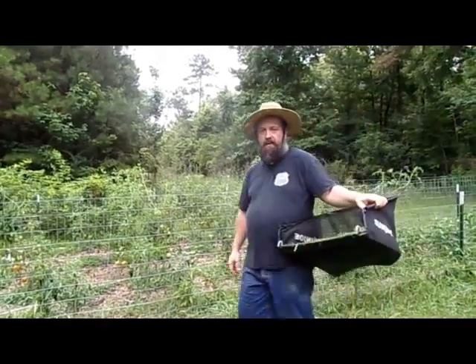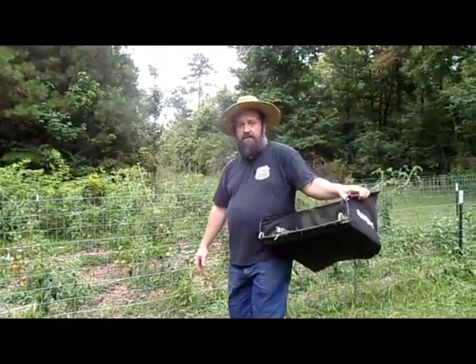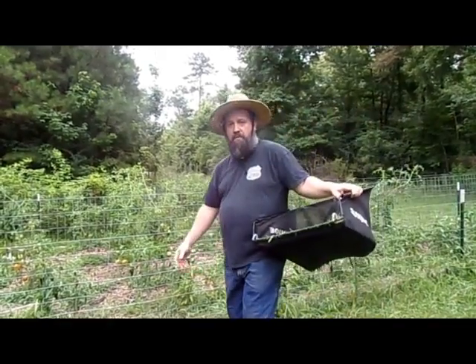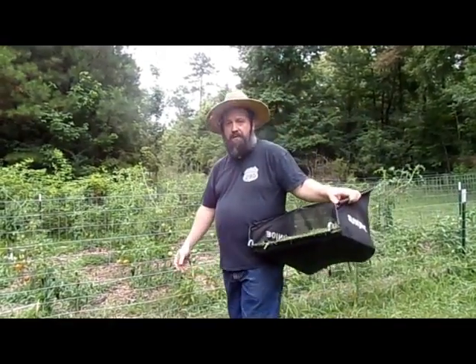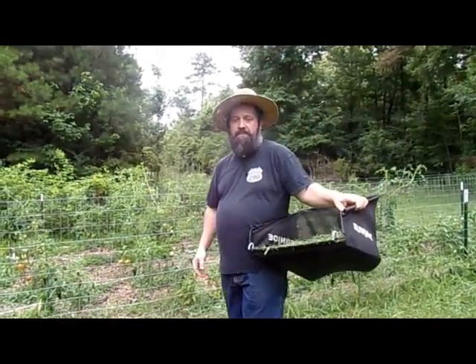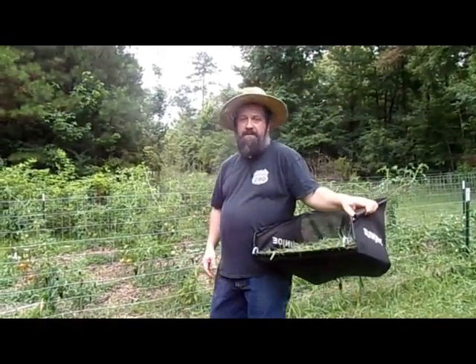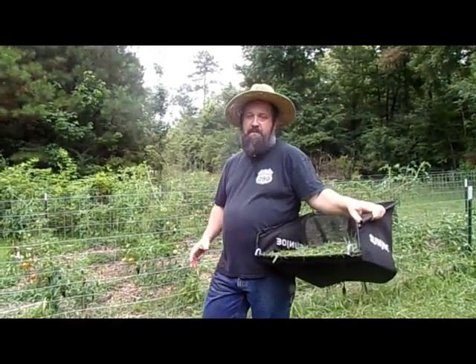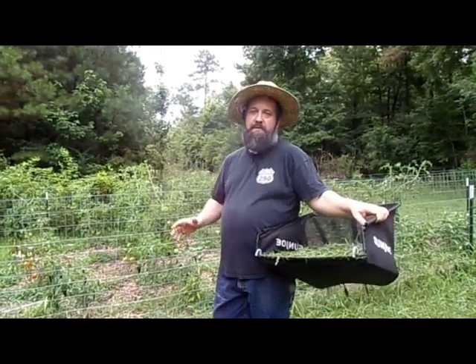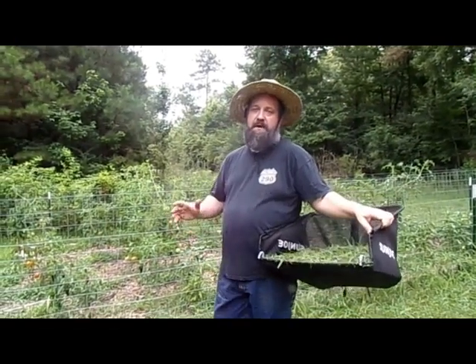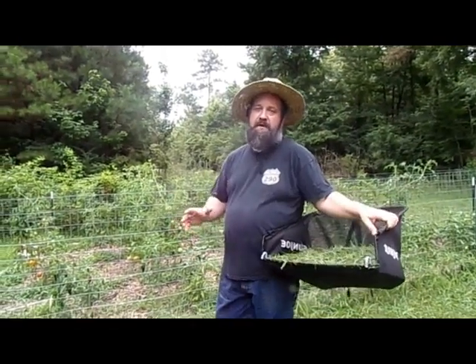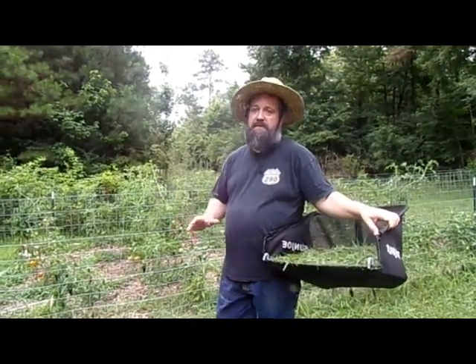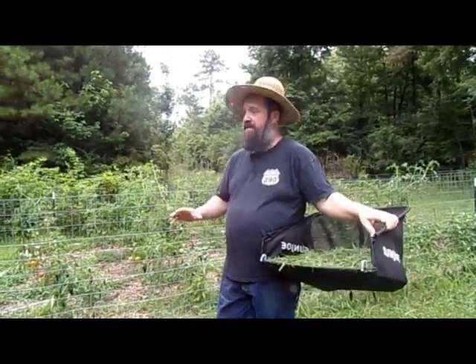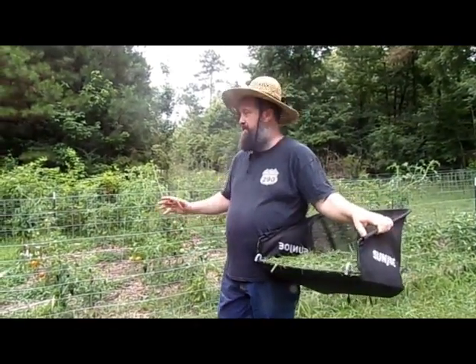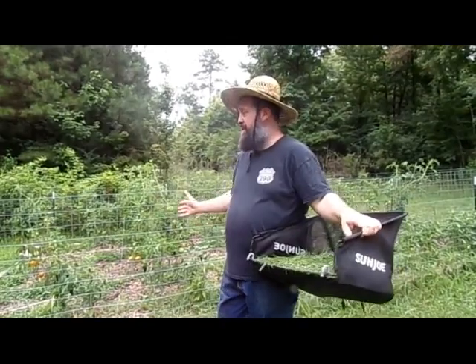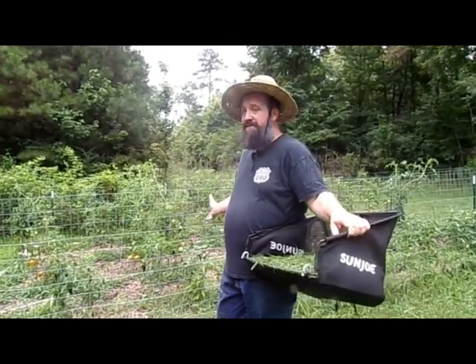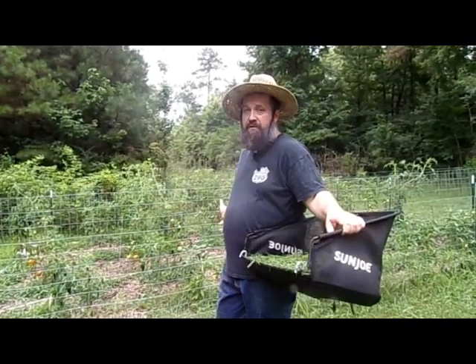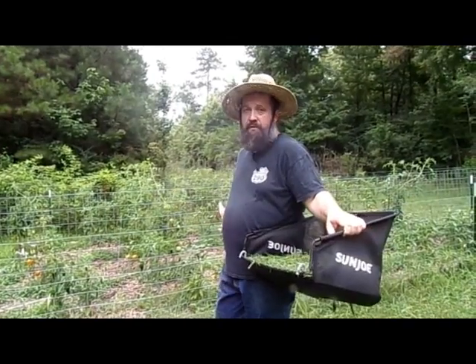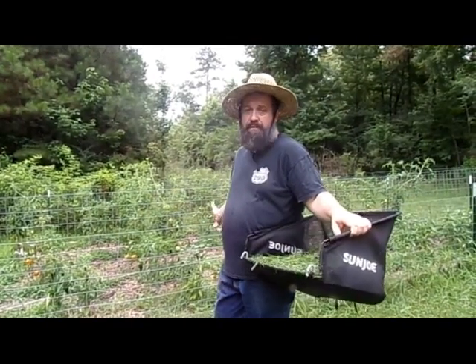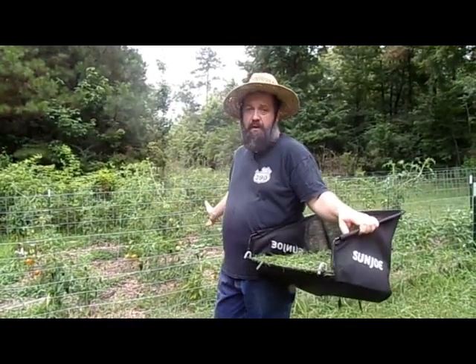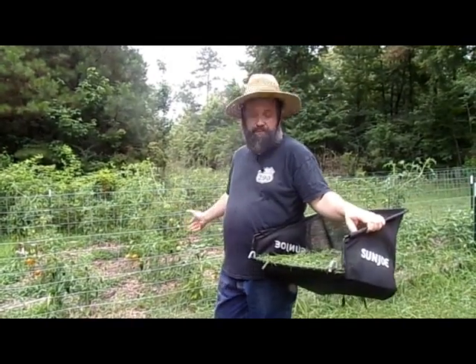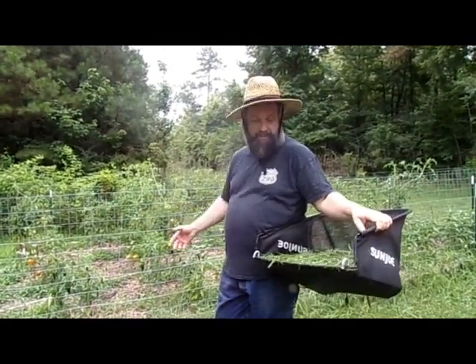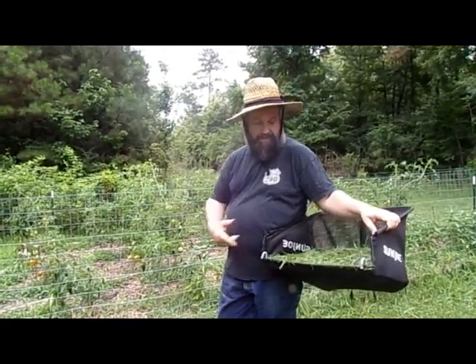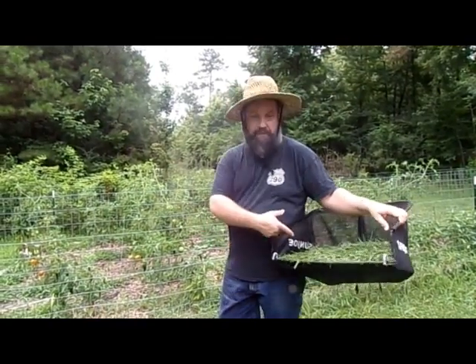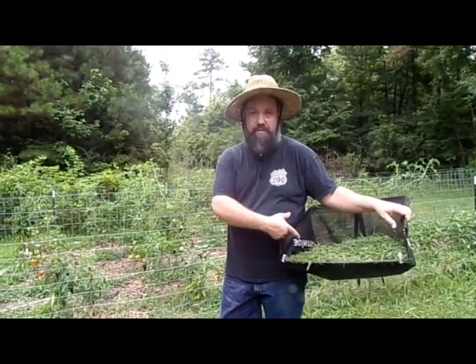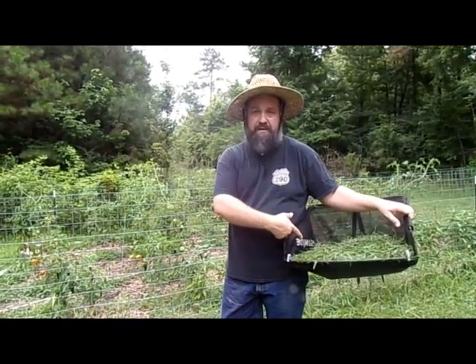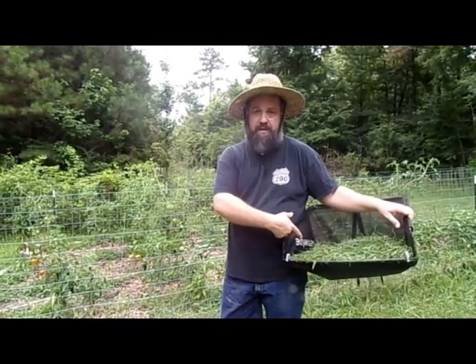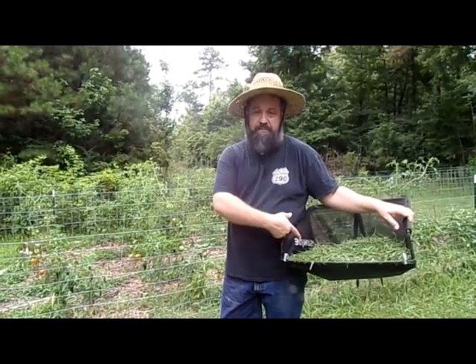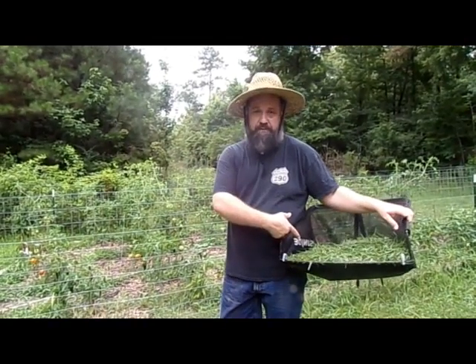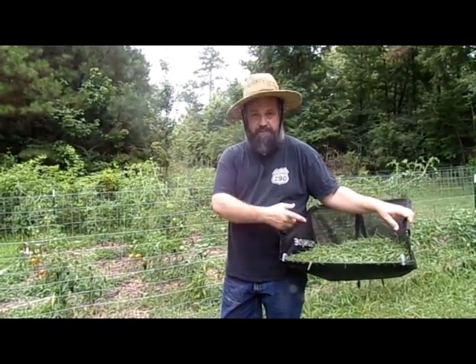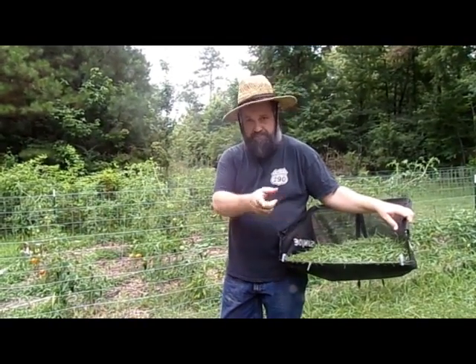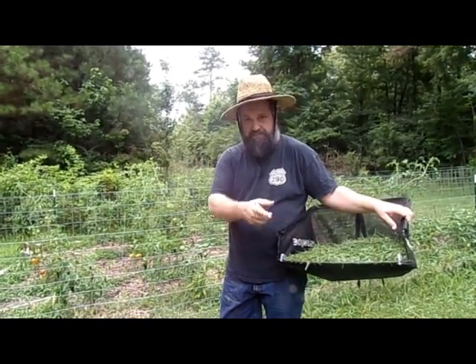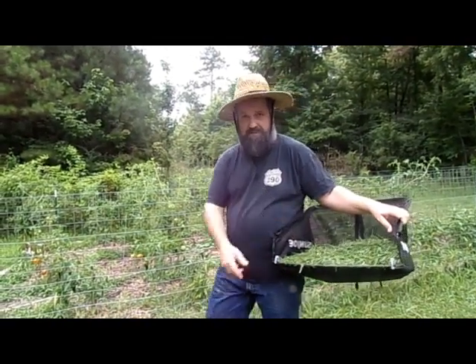Good morning. Today we're going to talk a little bit about some of the stuff we've got growing in the garden and a little bit about our compost, so stay tuned.